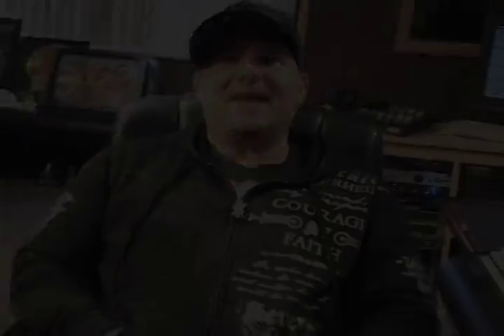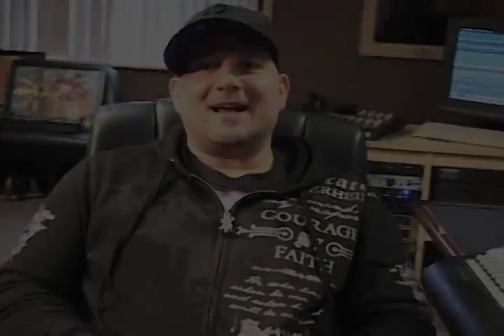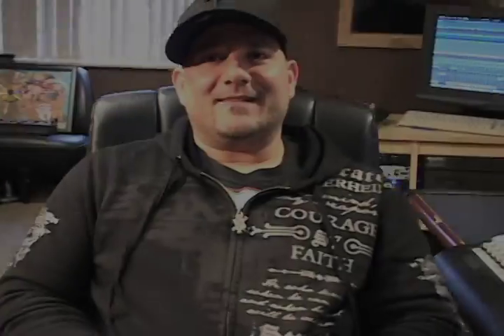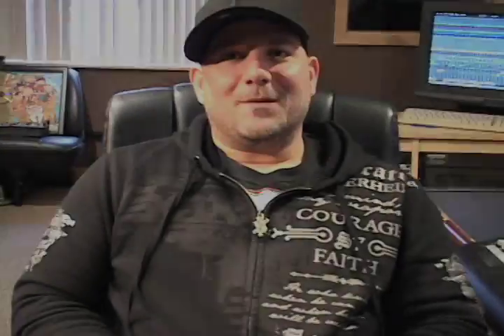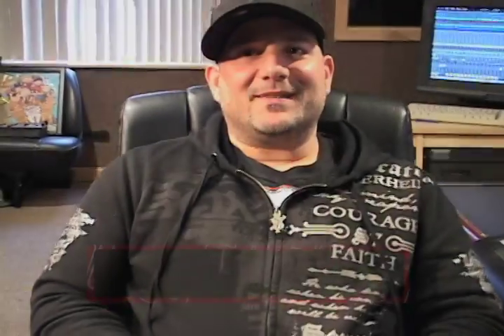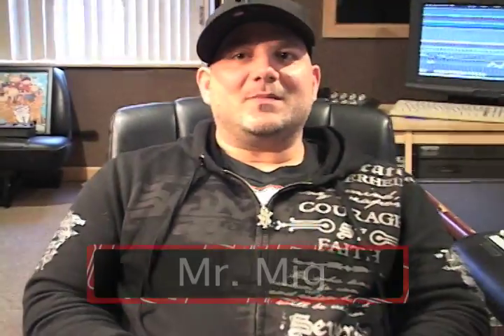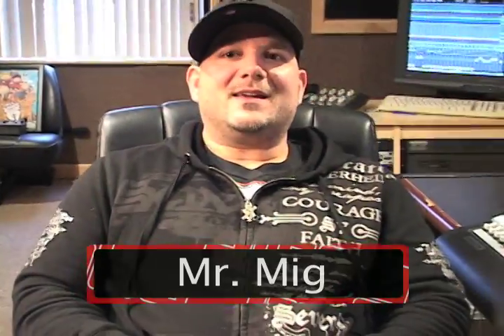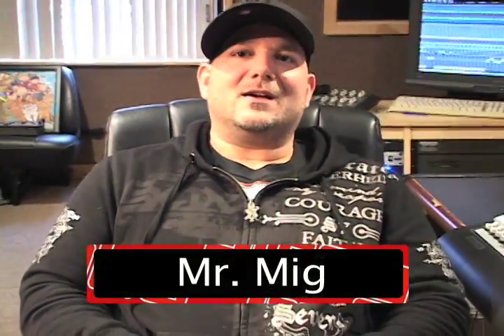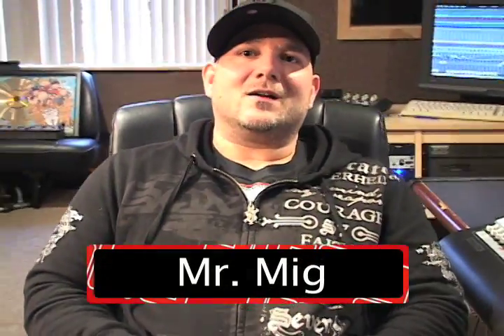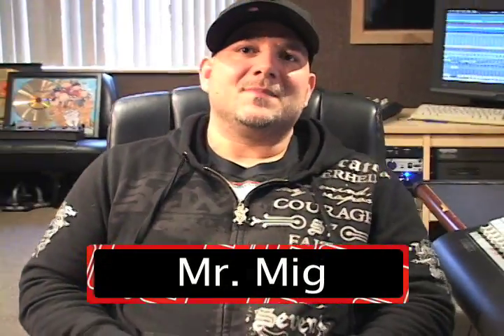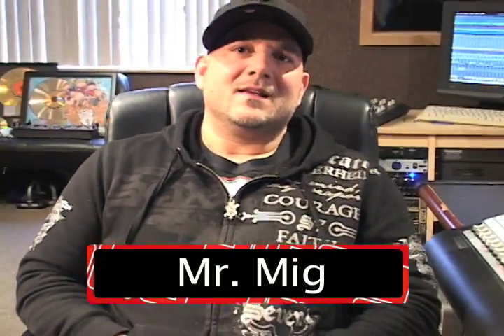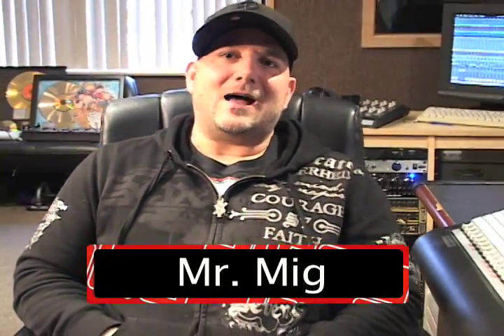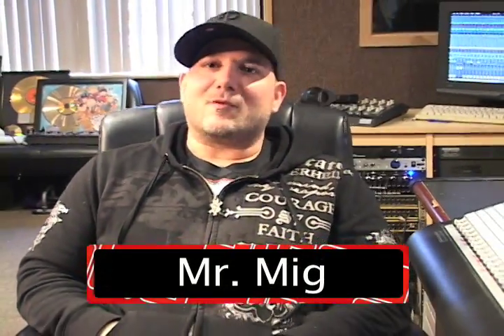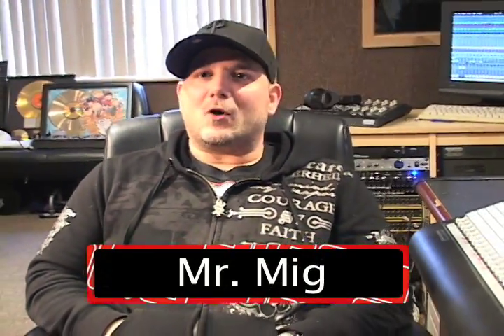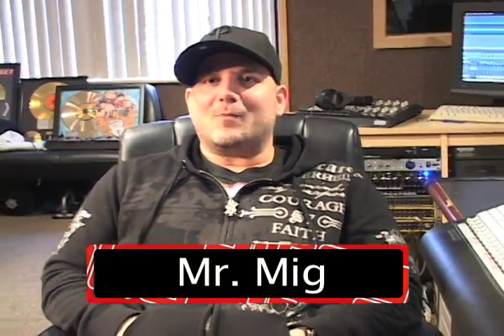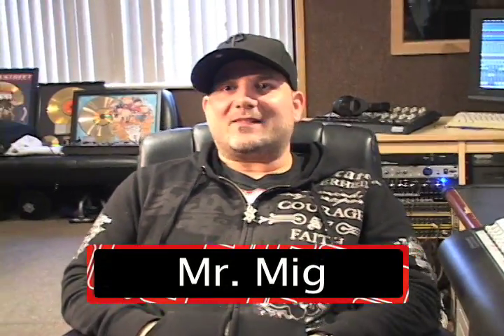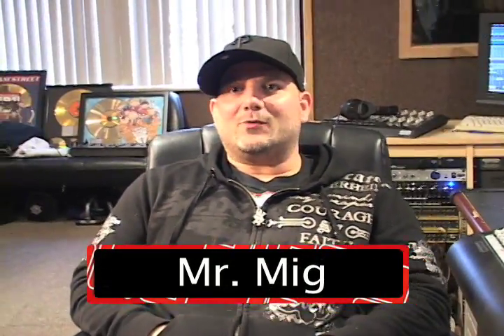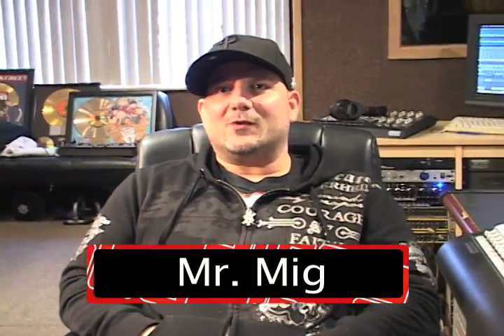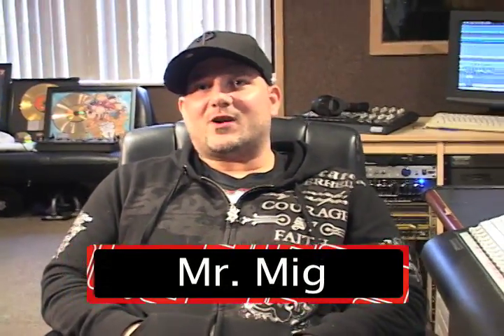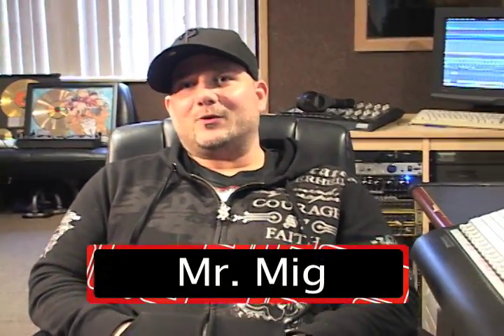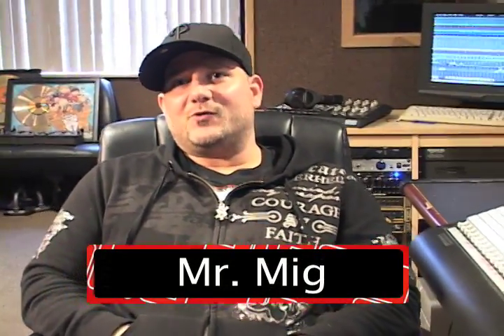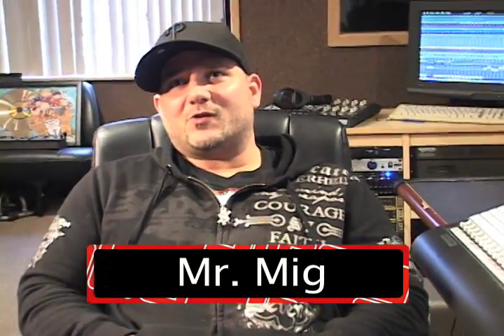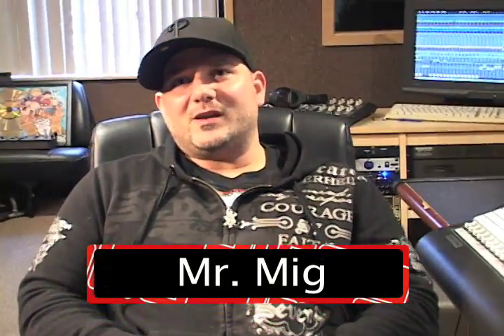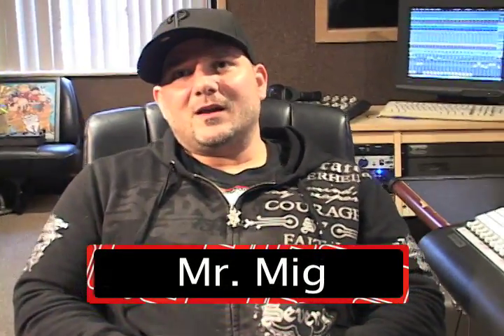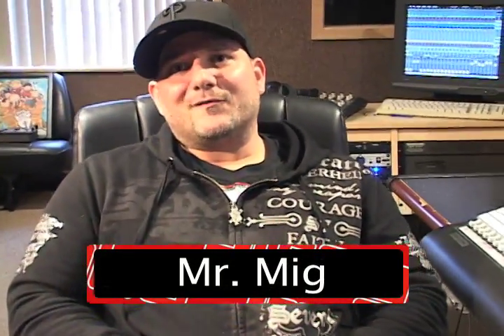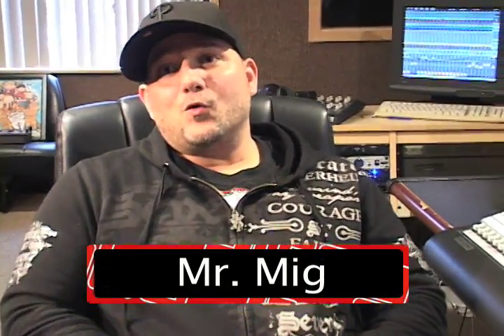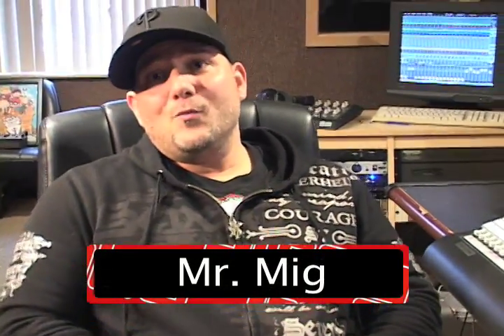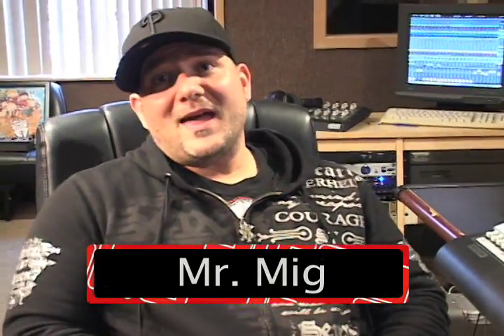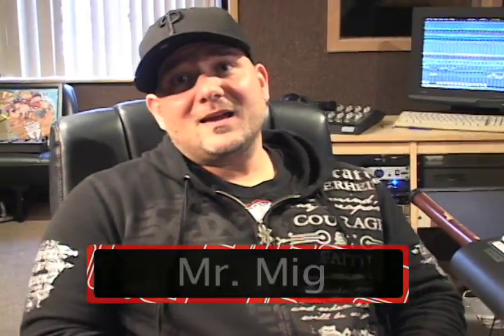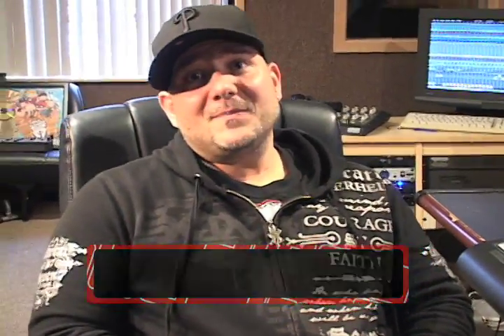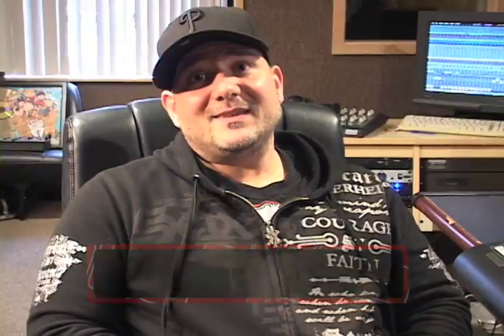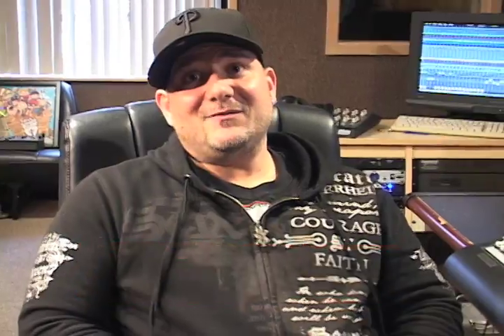Hey guys, Mr. Mig here, live from Audio Max Studios, Cherry Hill, New Jersey, for WhoMag TV.